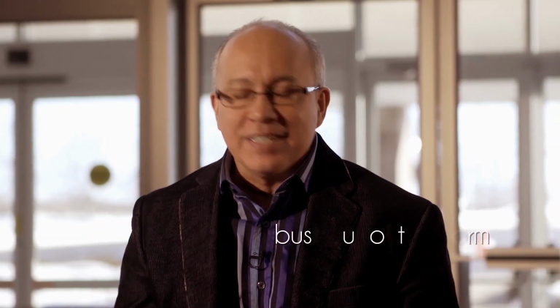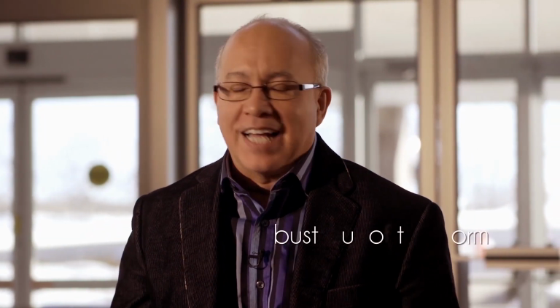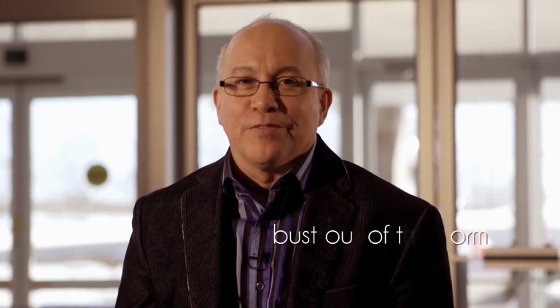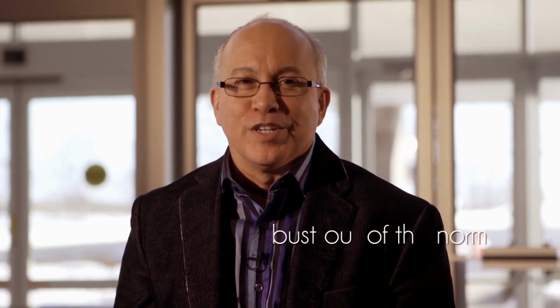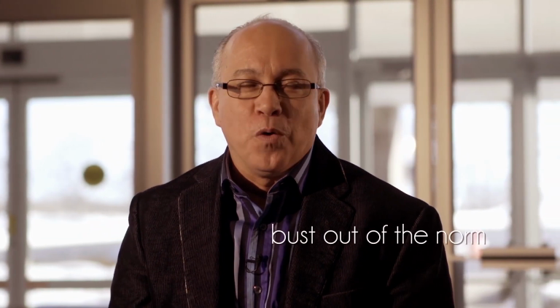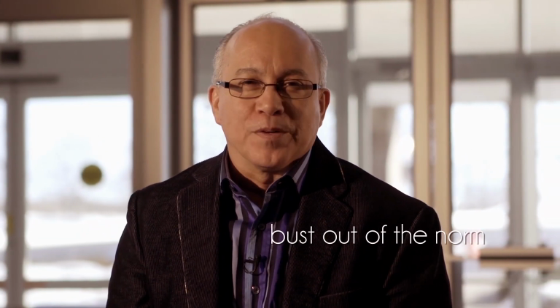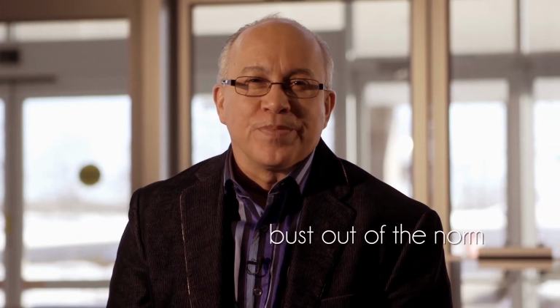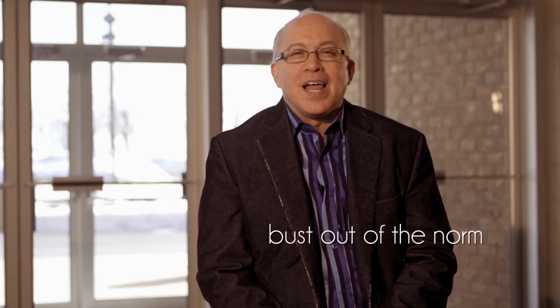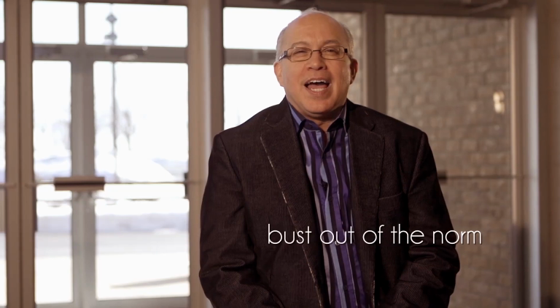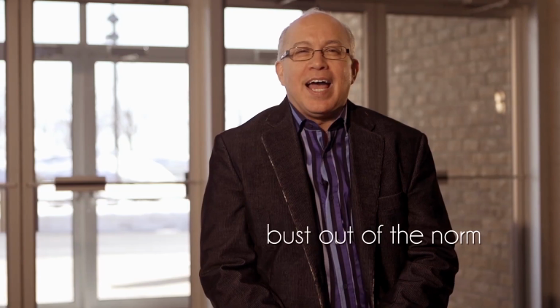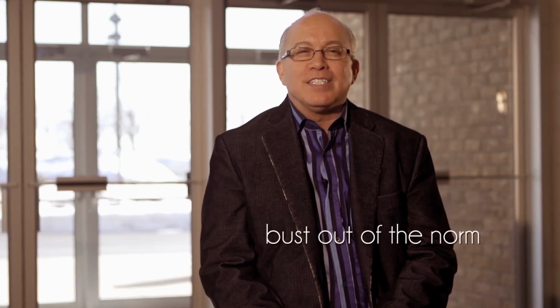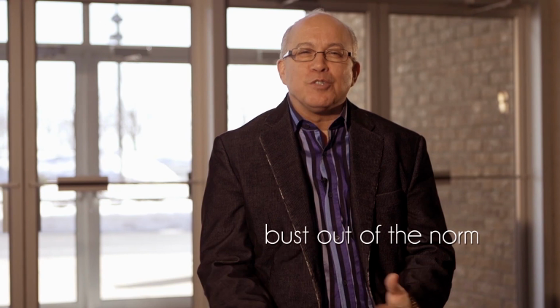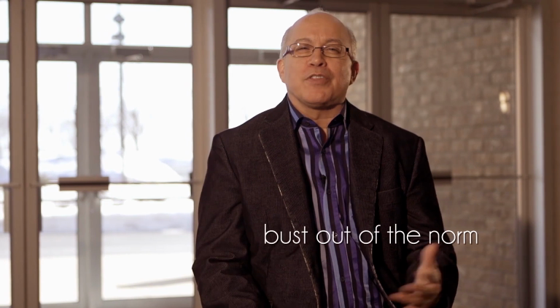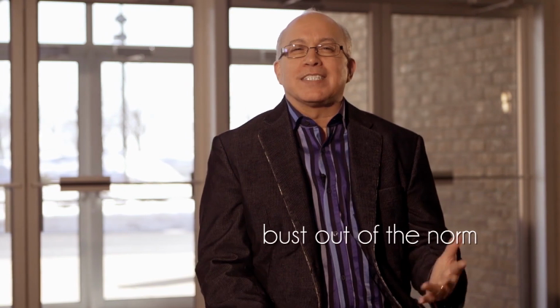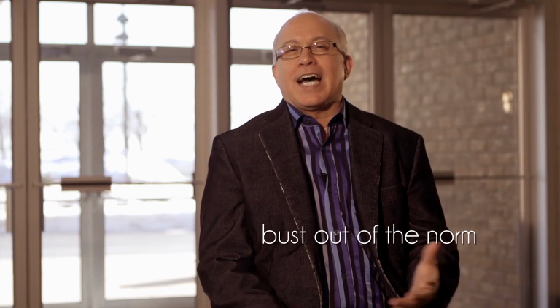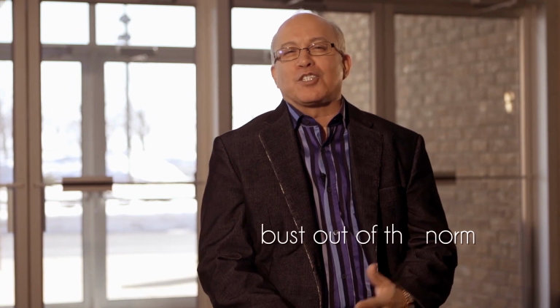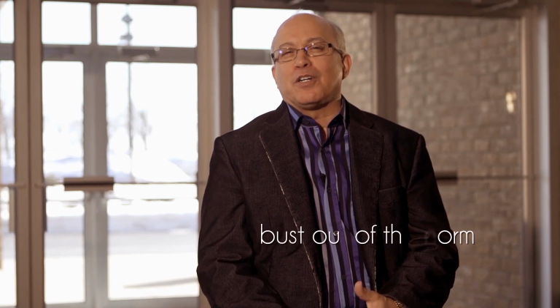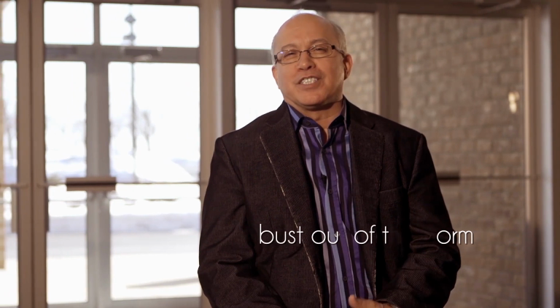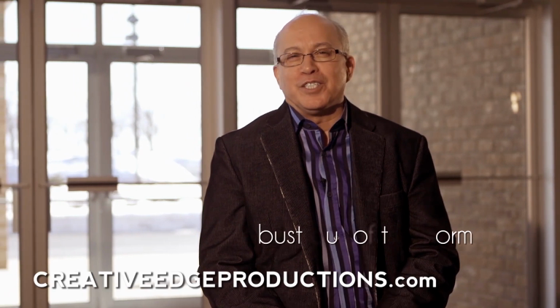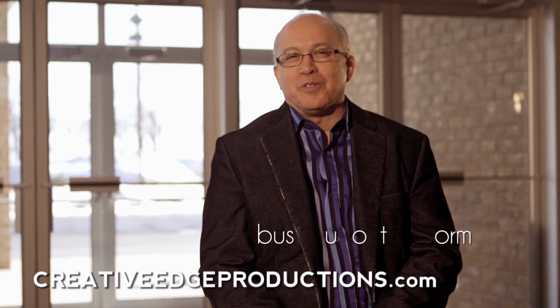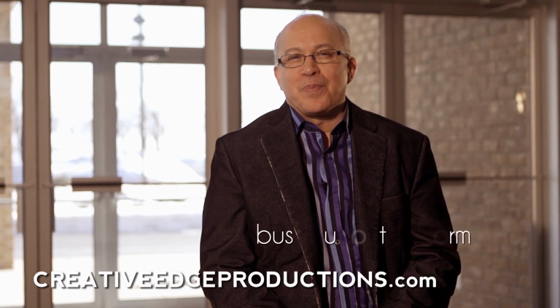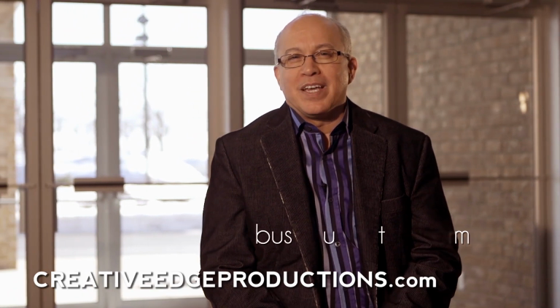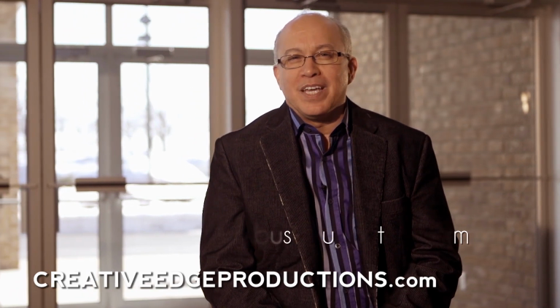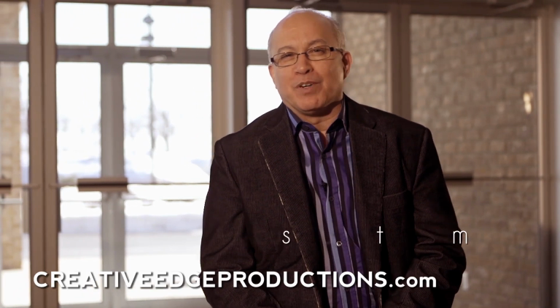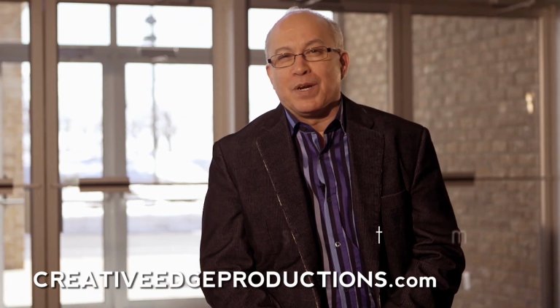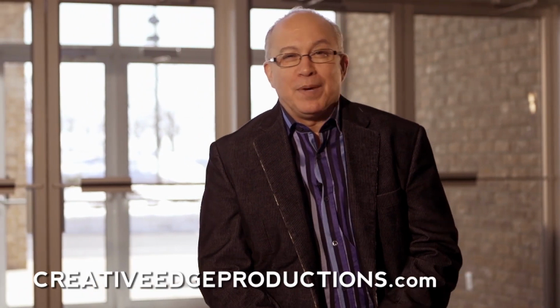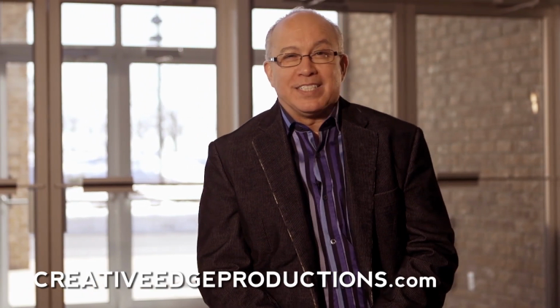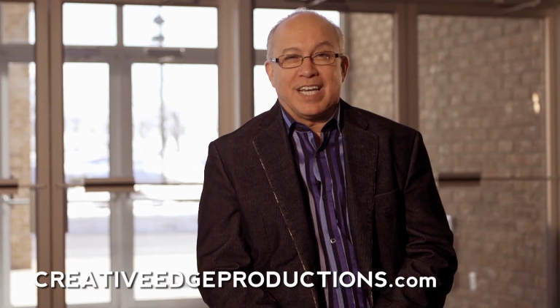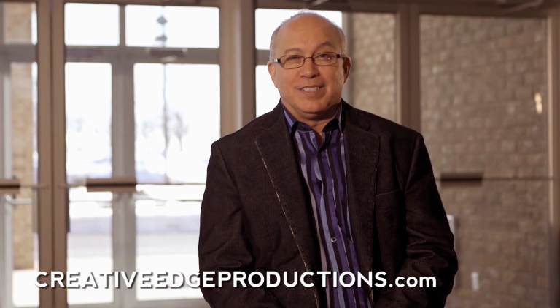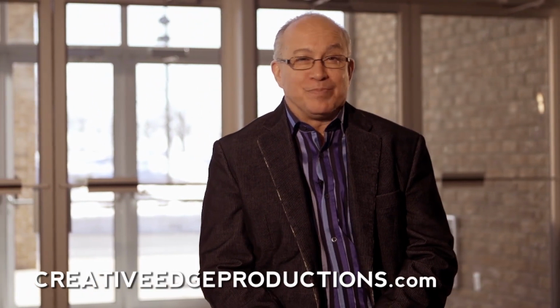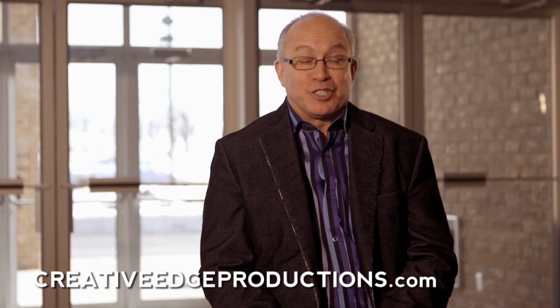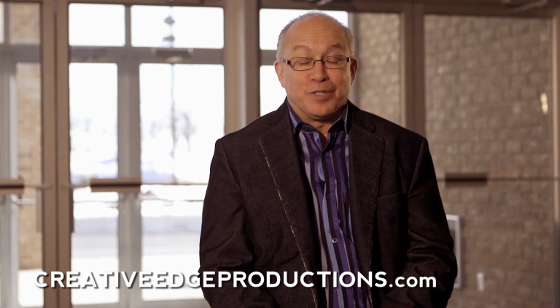Hope you guys enjoyed the episode. Feel free to subscribe for future episodes and check out our work at creativeedgeproductions.com.